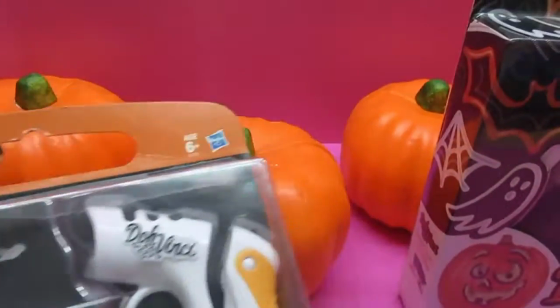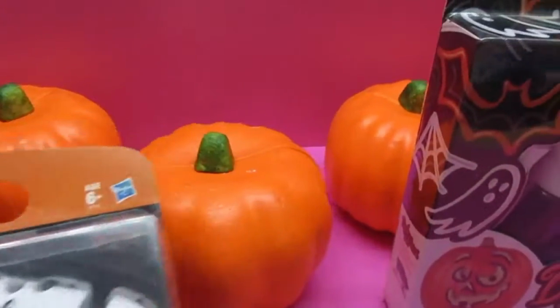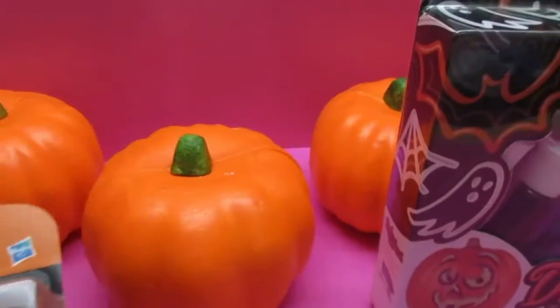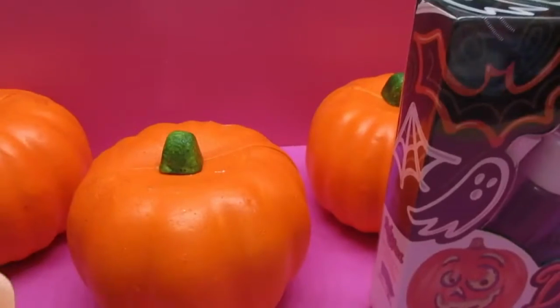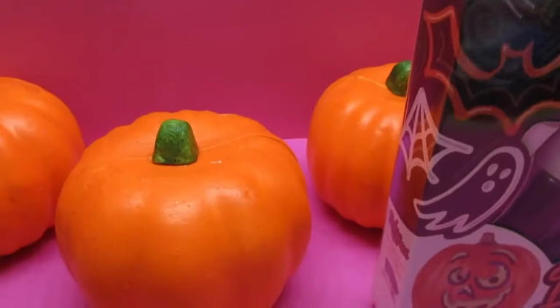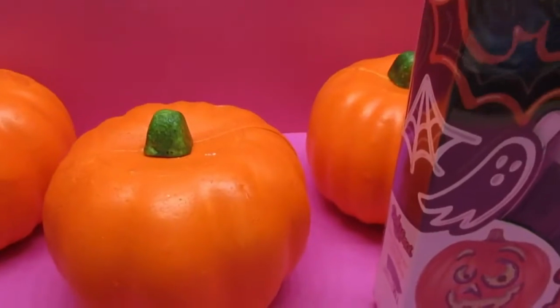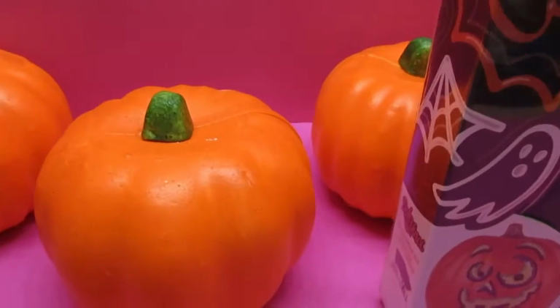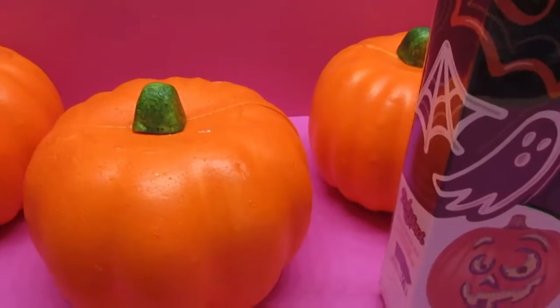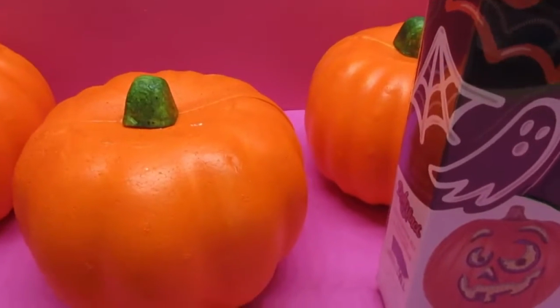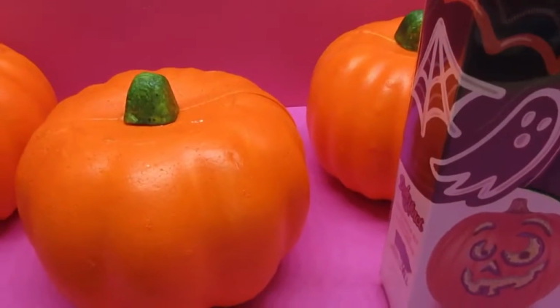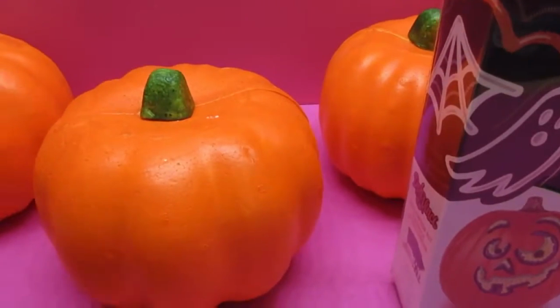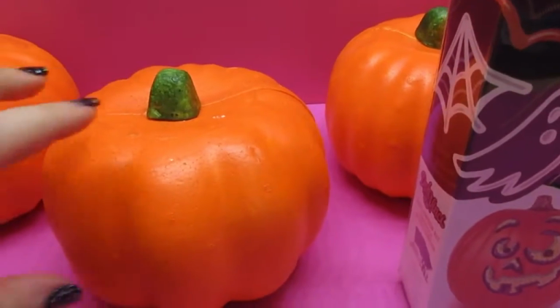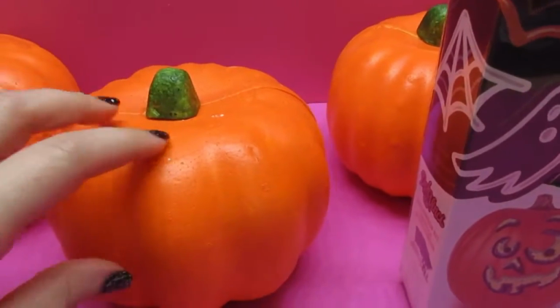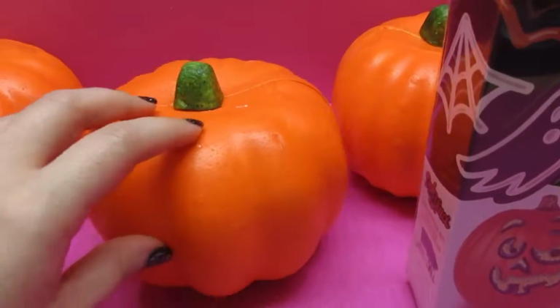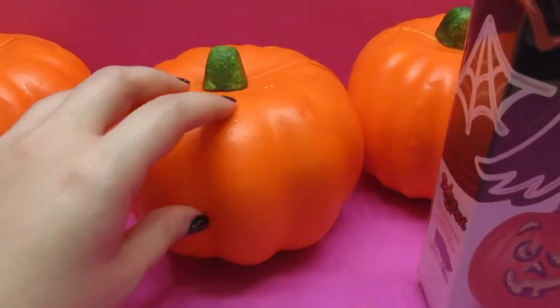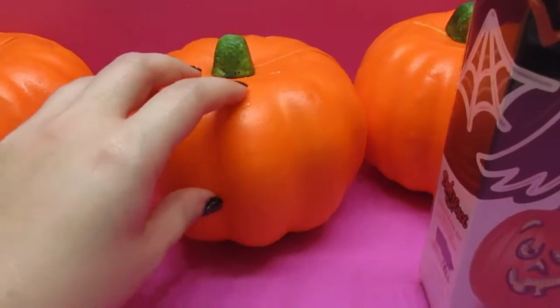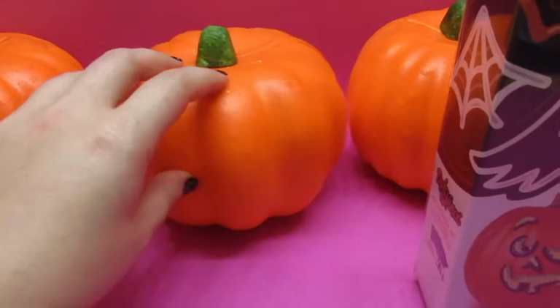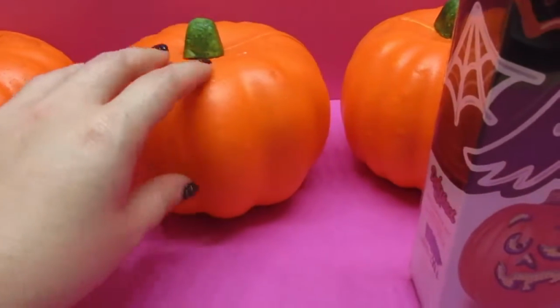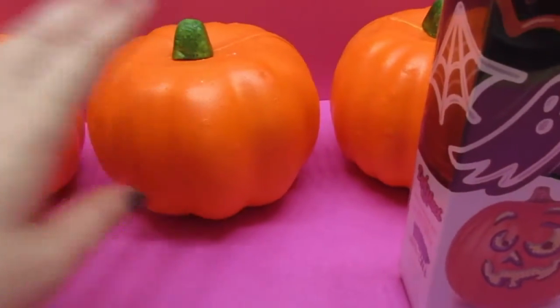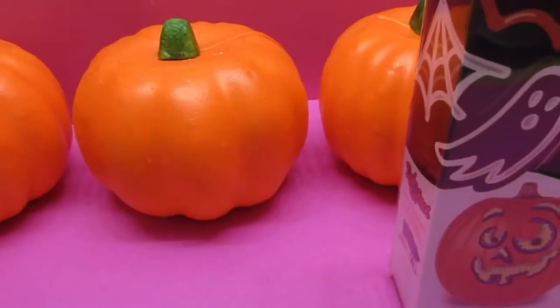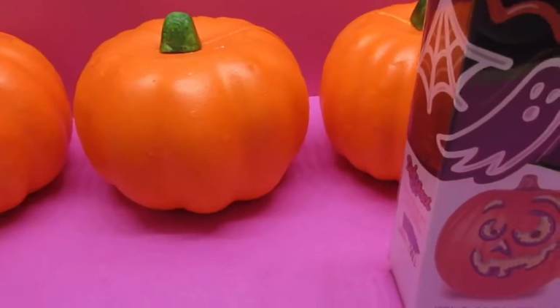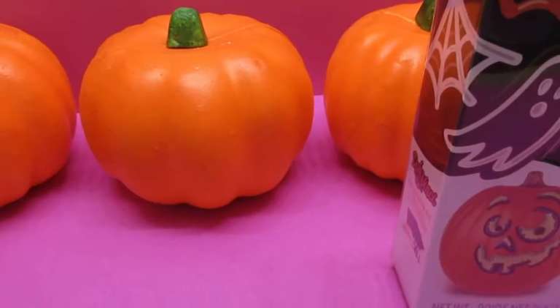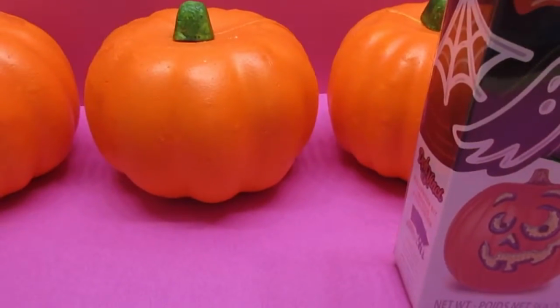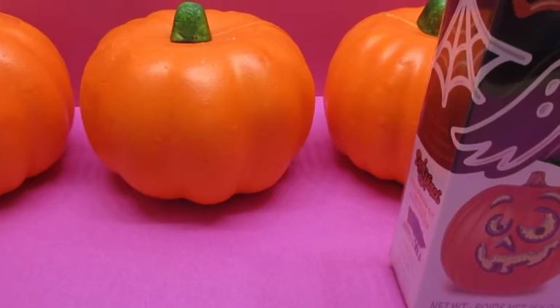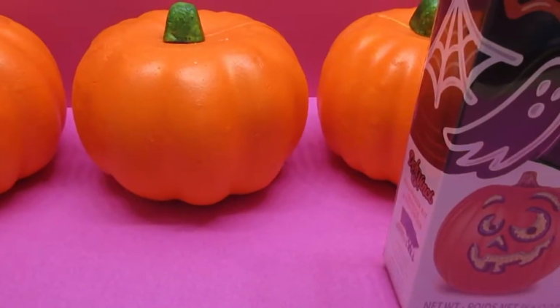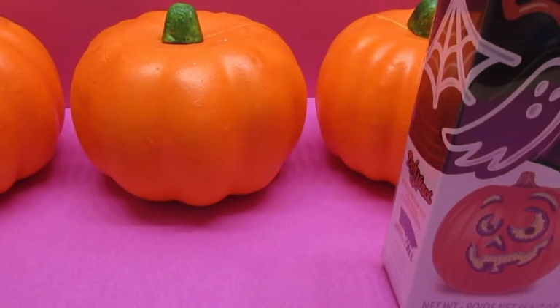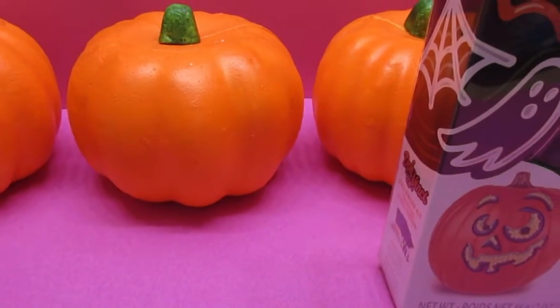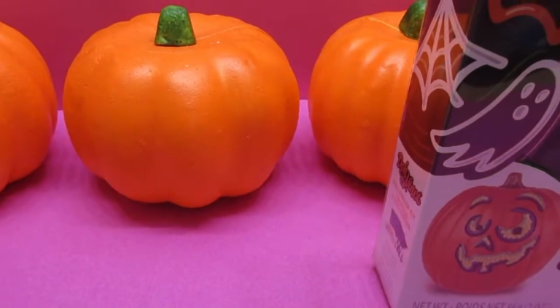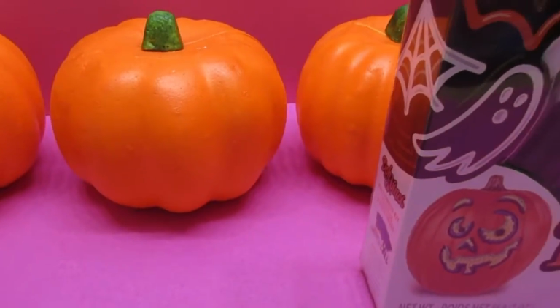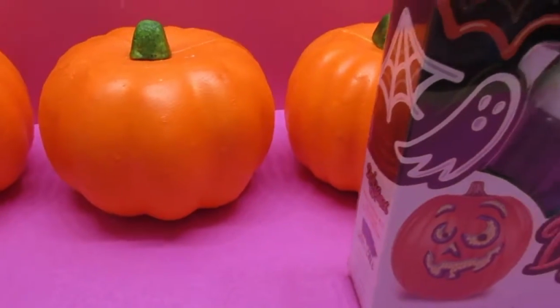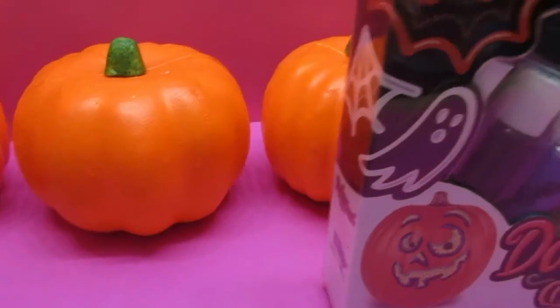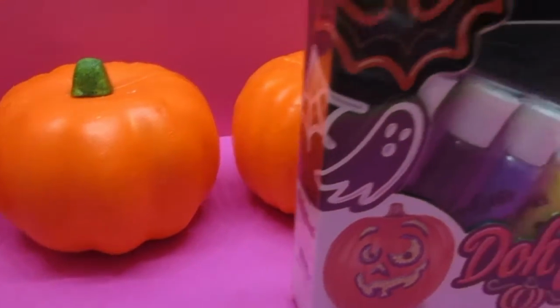Oh yeah, it's going to be so much fun! And whoever wins, what should the prize be?